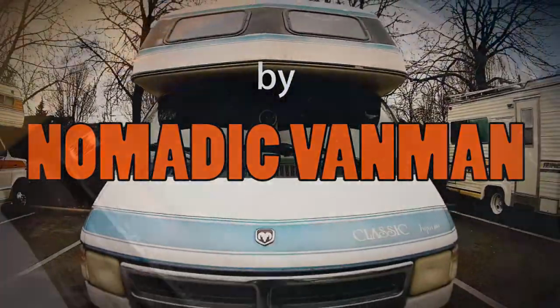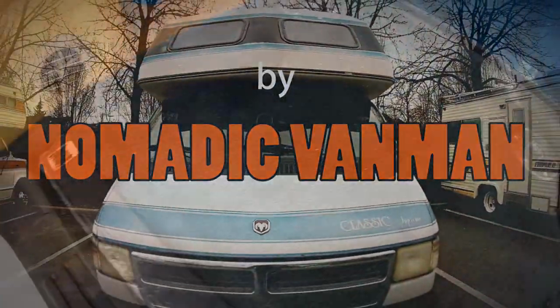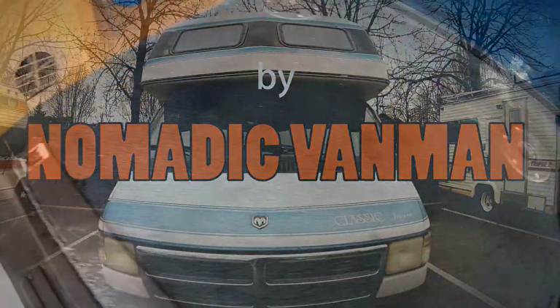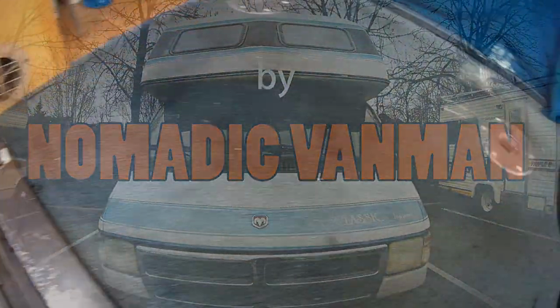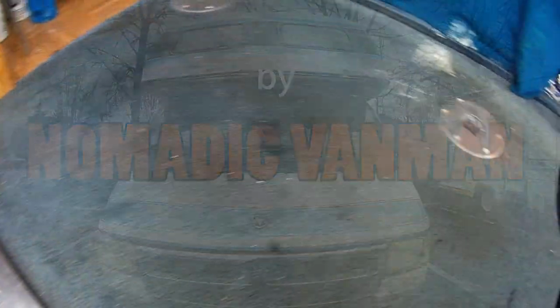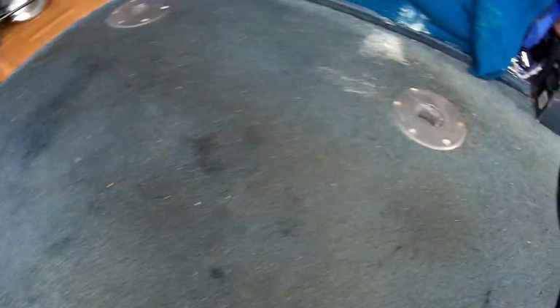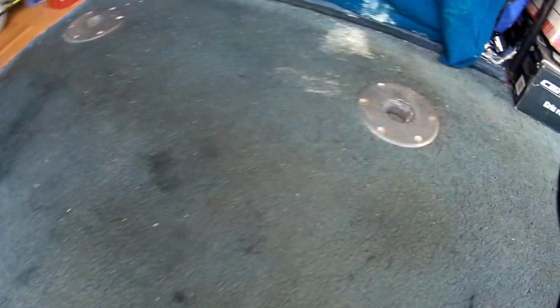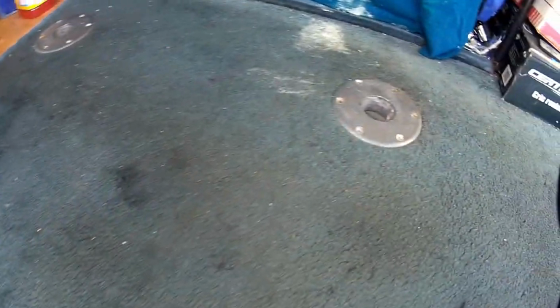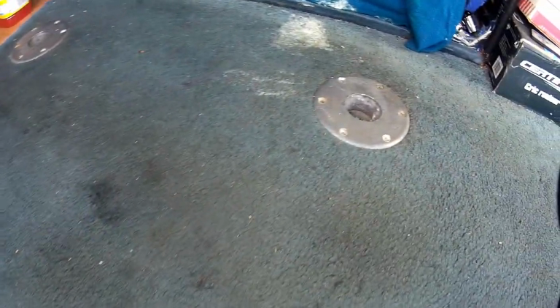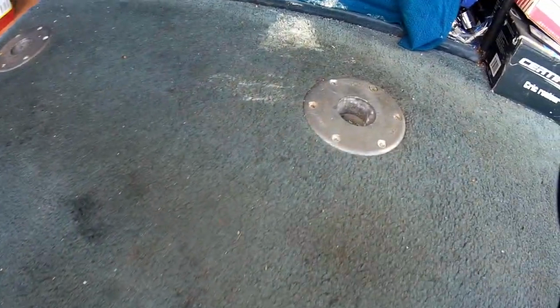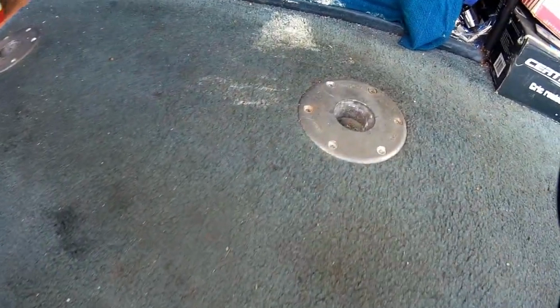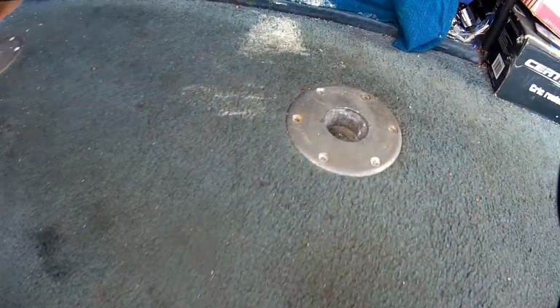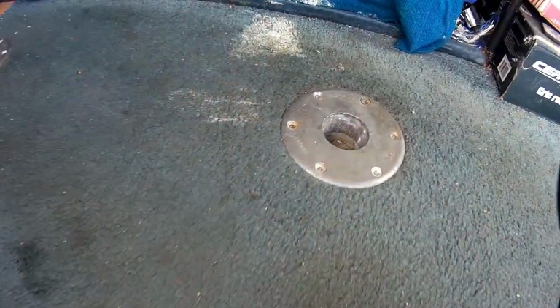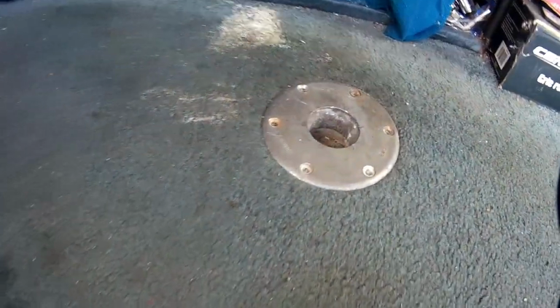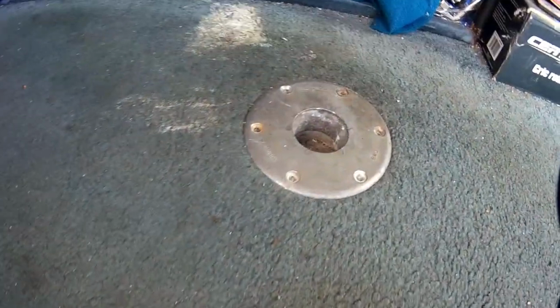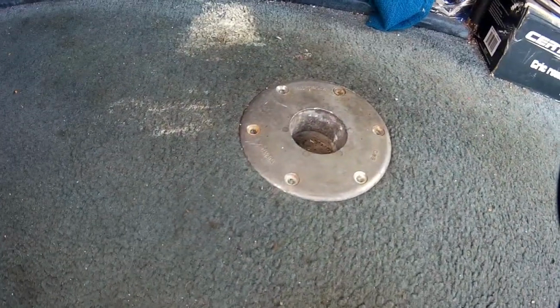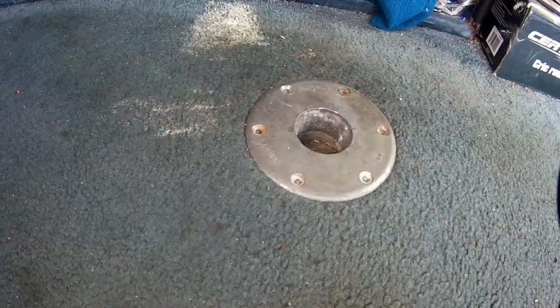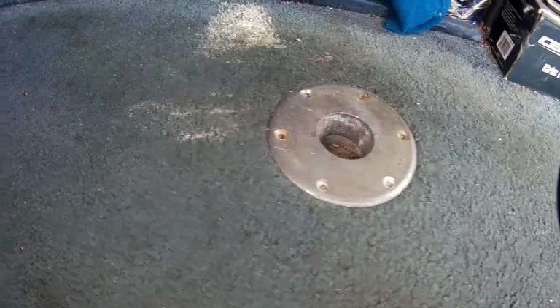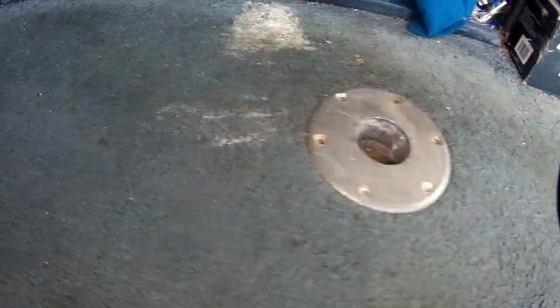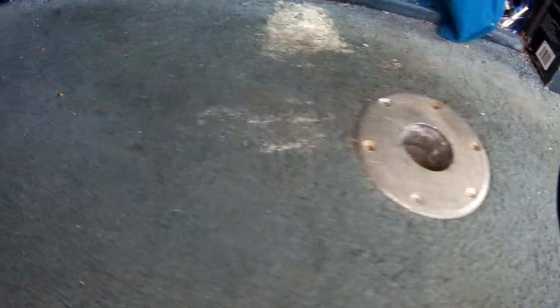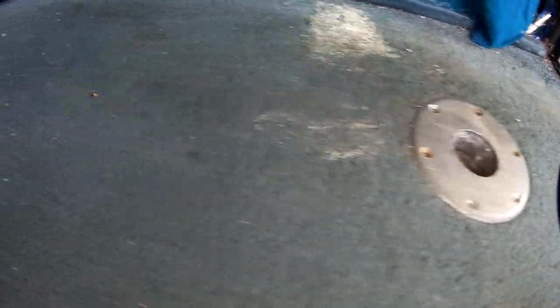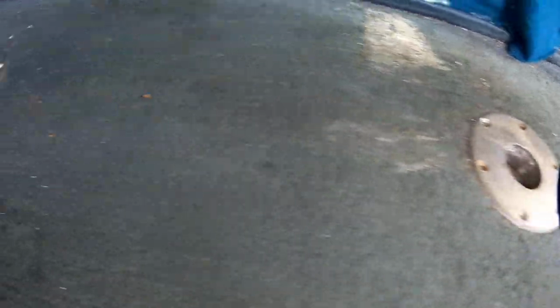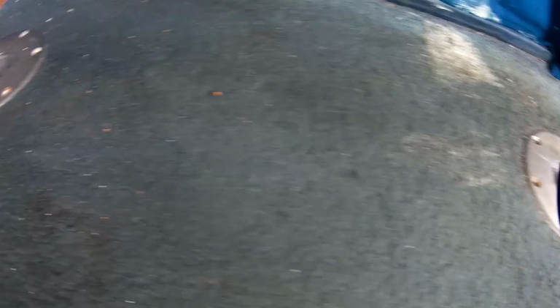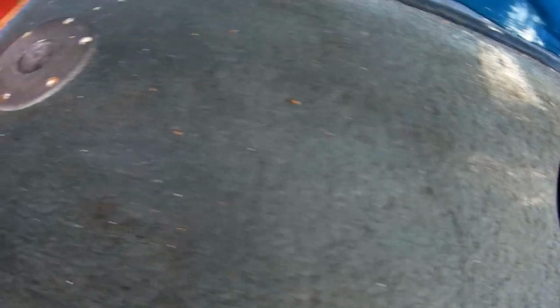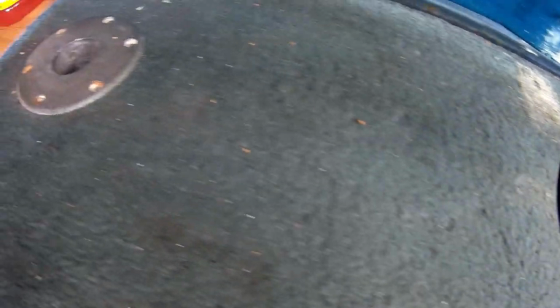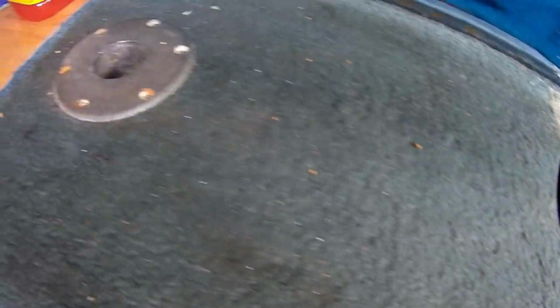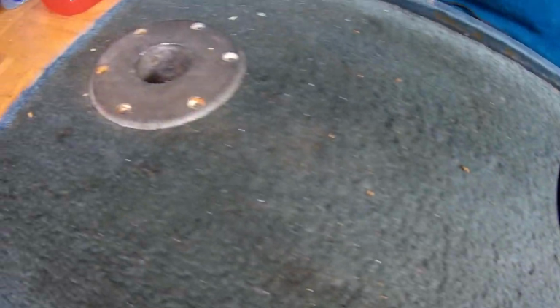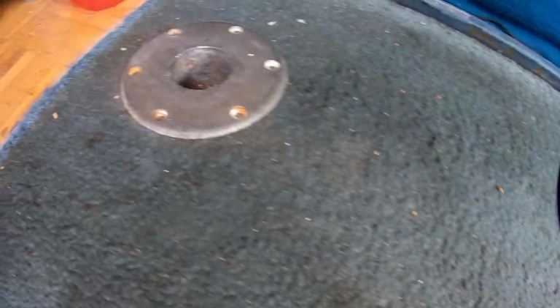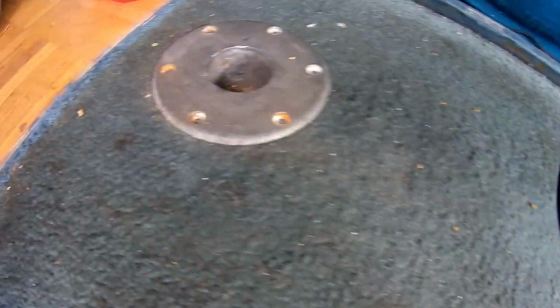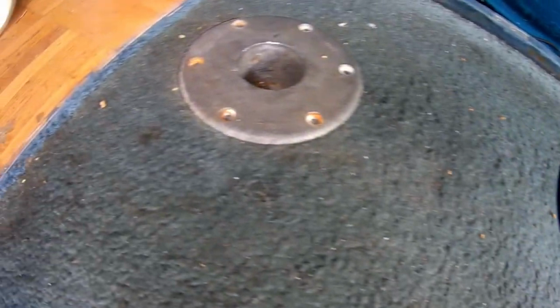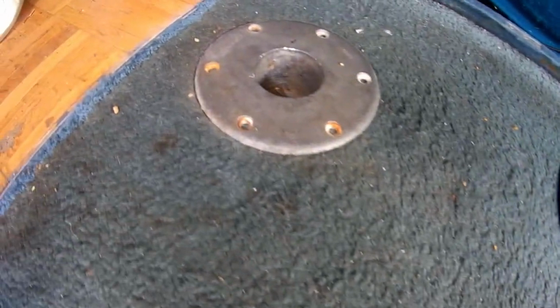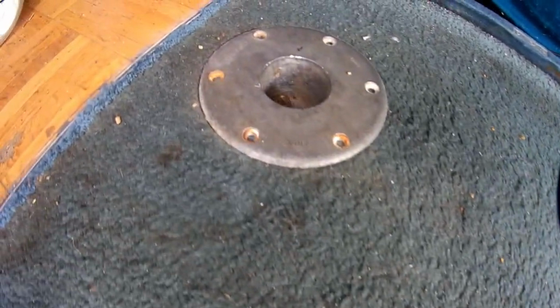I got the two holes for the tables there.